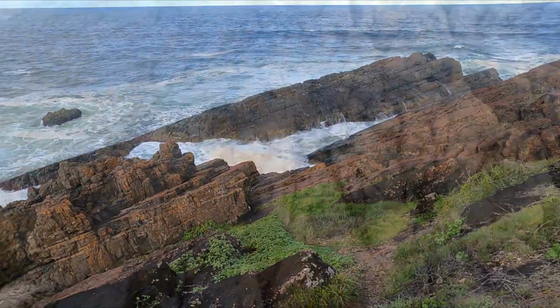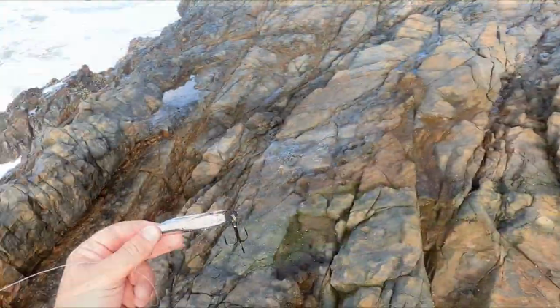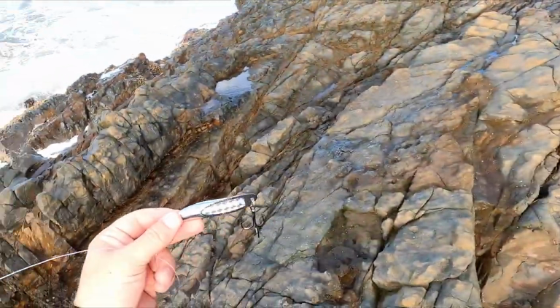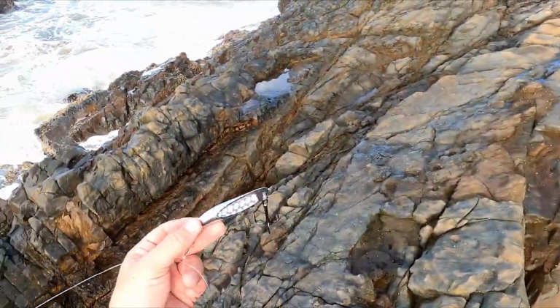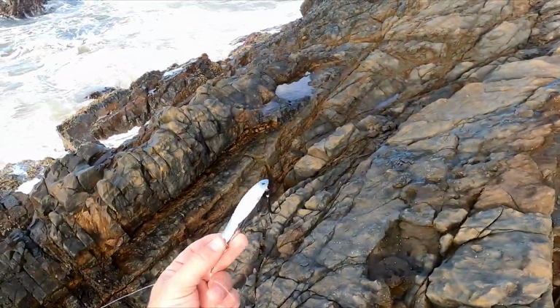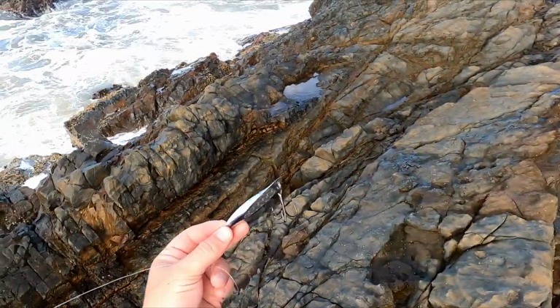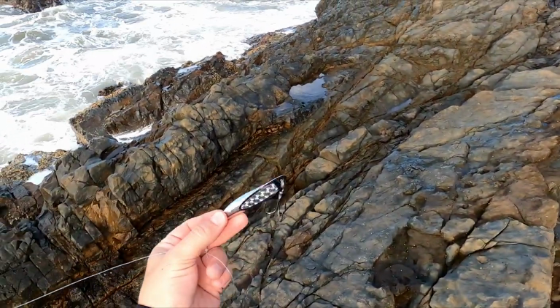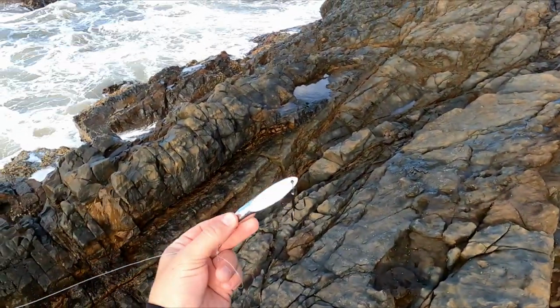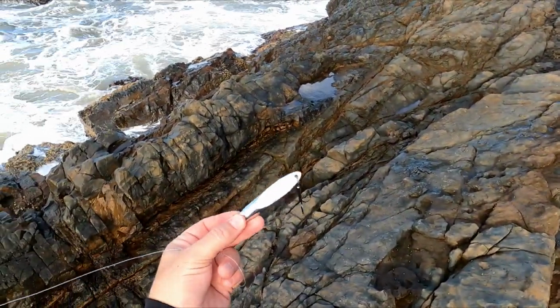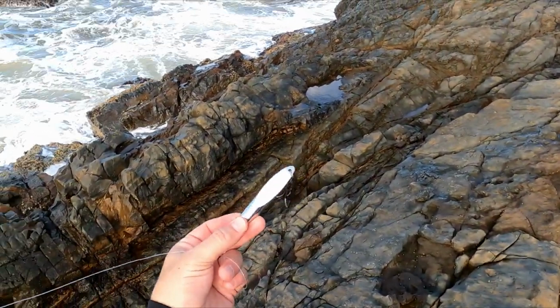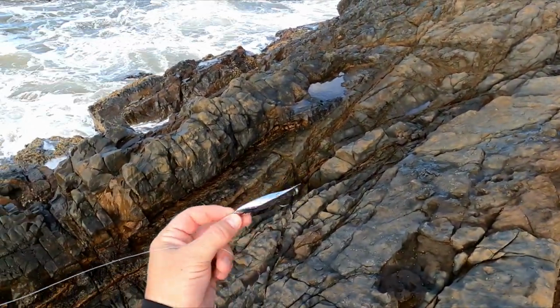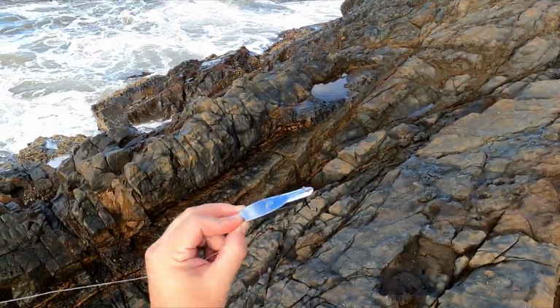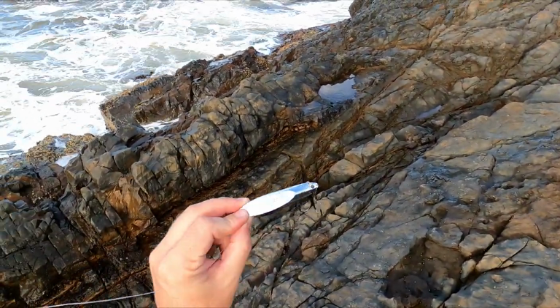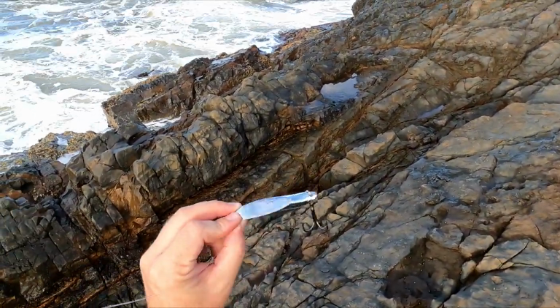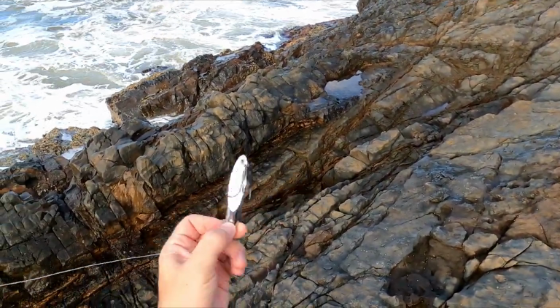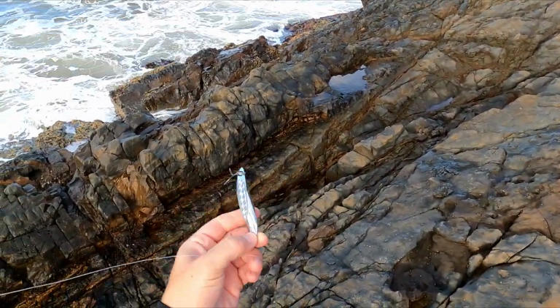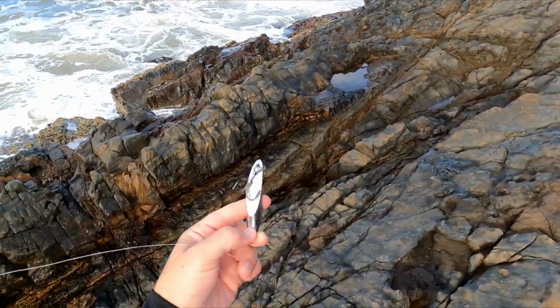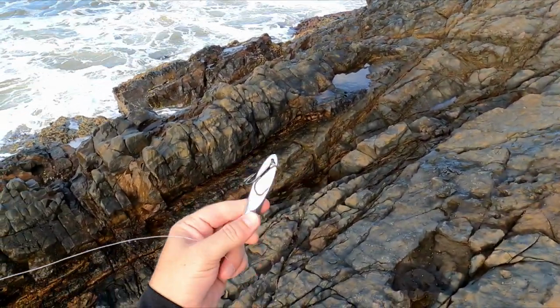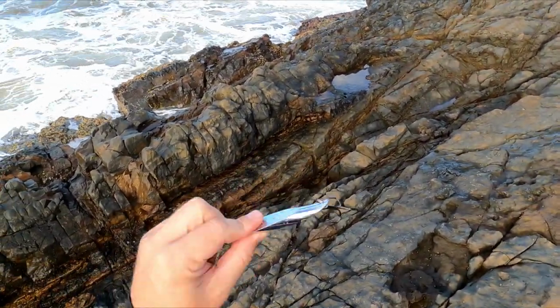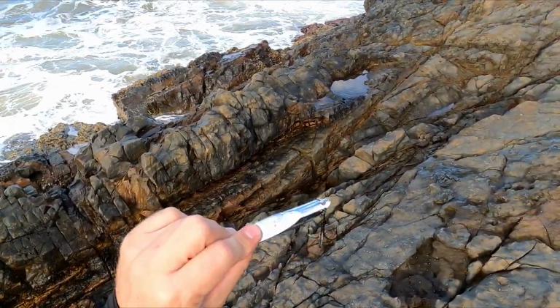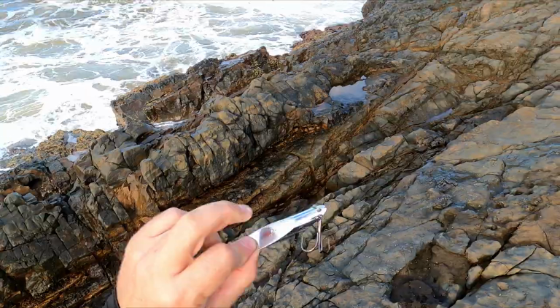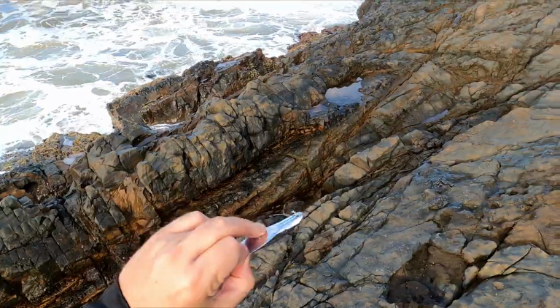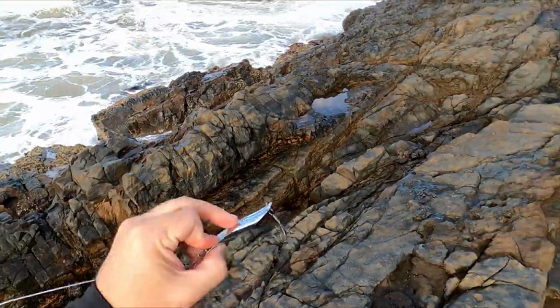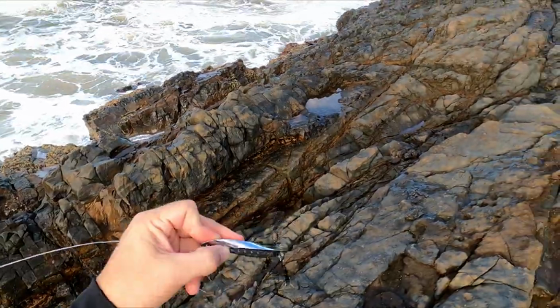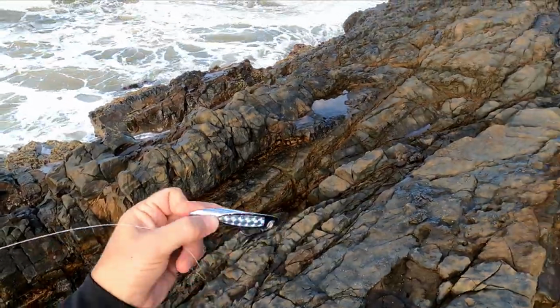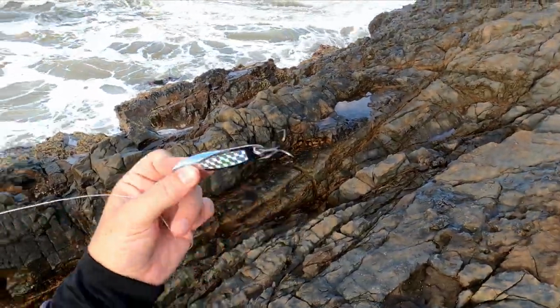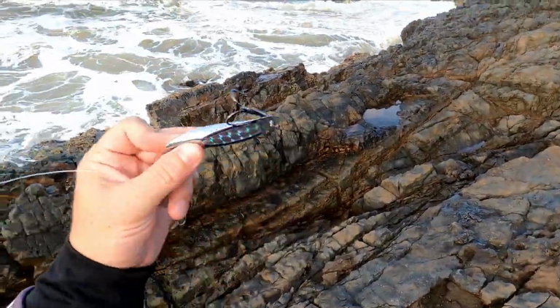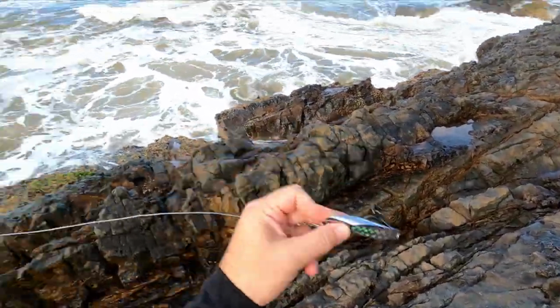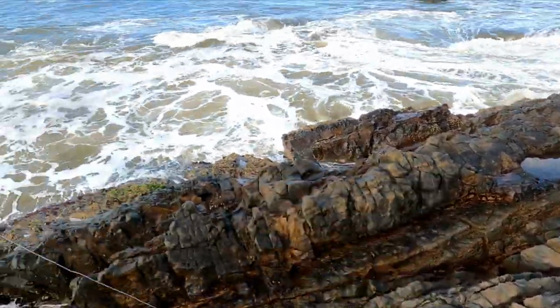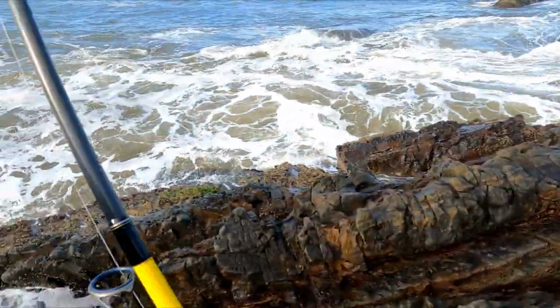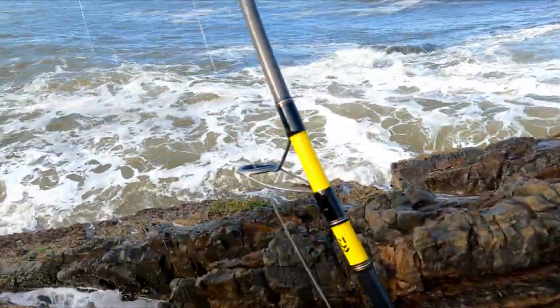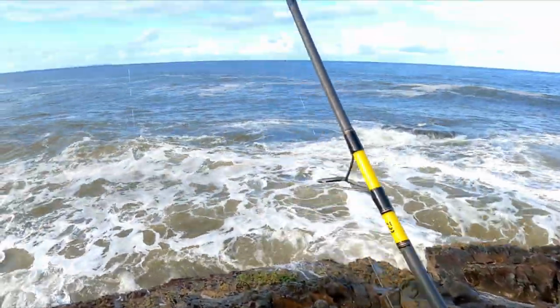Hey guys, here we go — using a Halco Twisty 50 gram. Normally do pretty well with these, so hopefully it does the trick today.